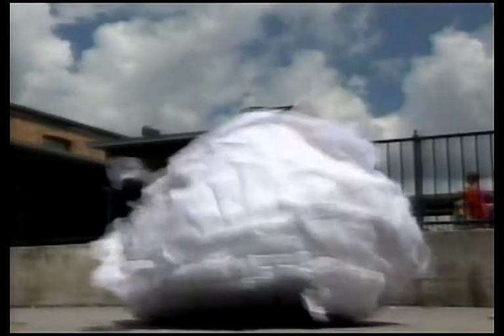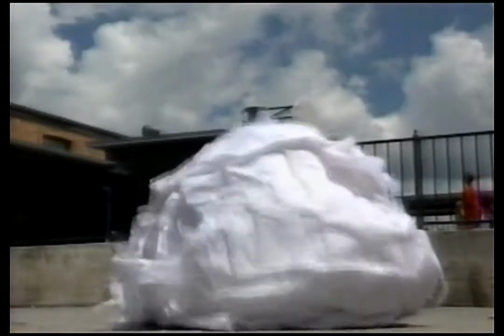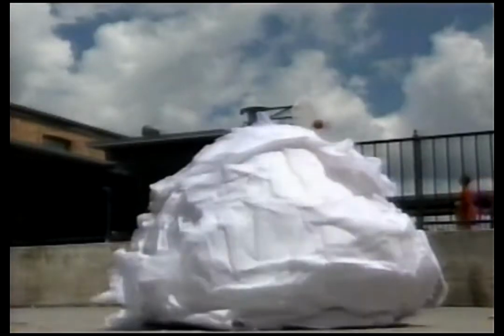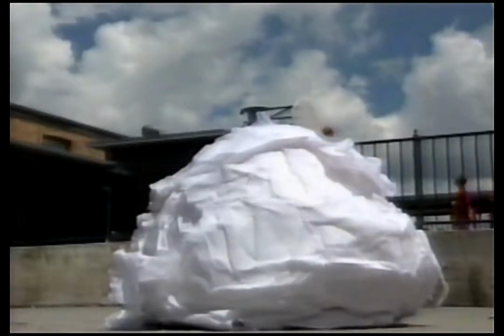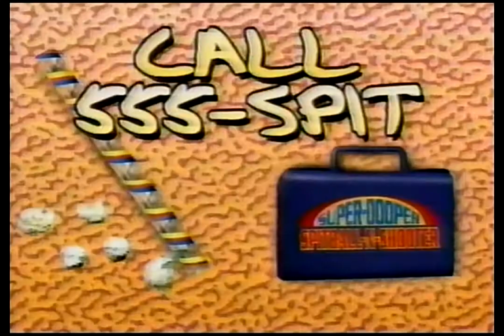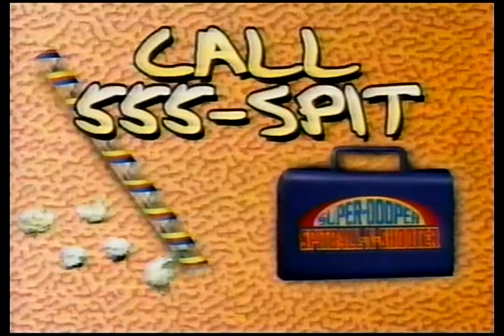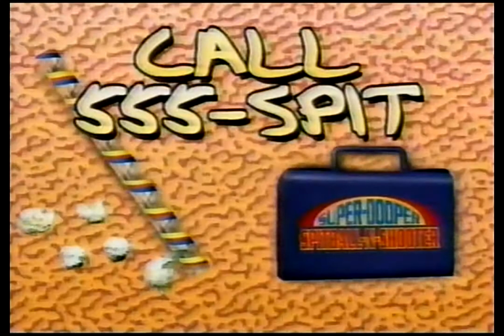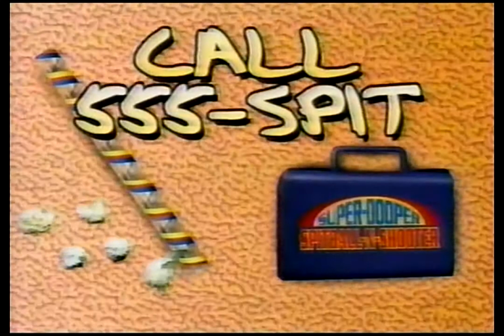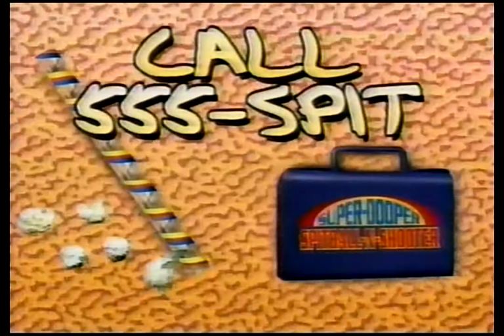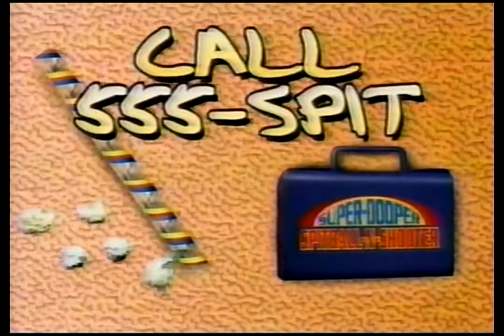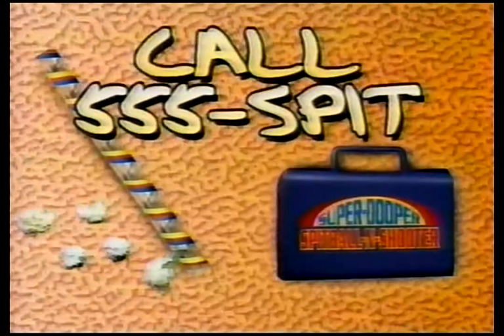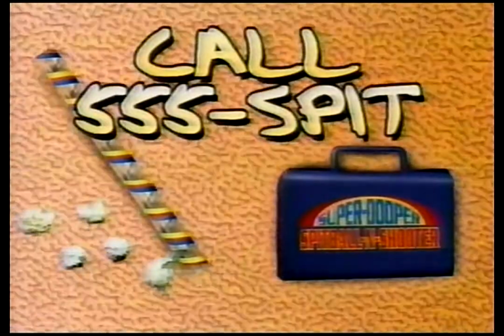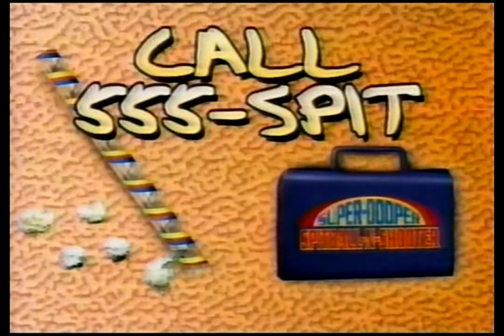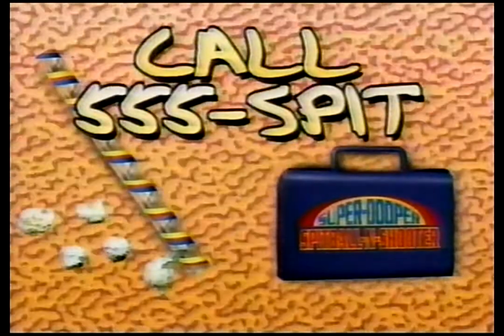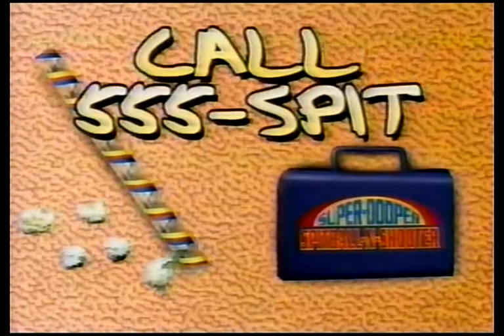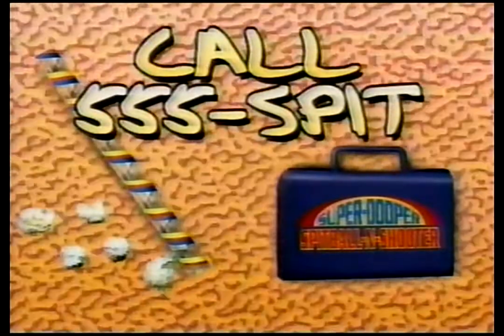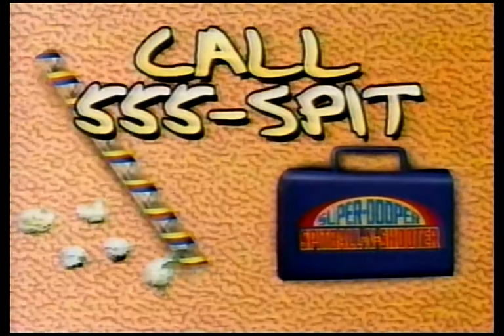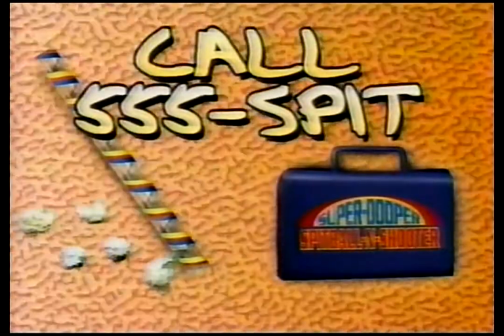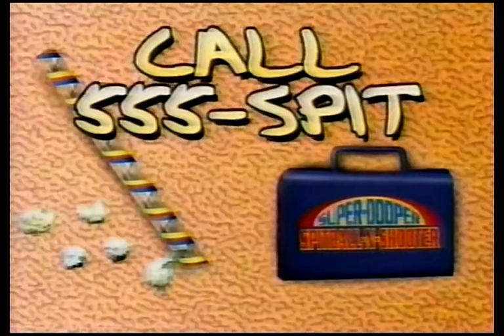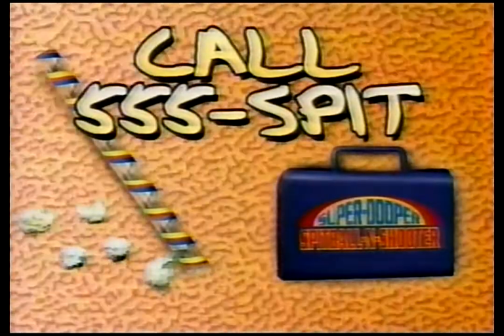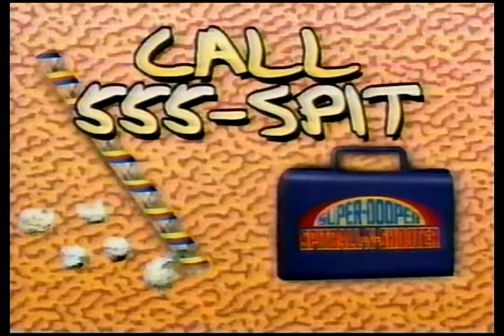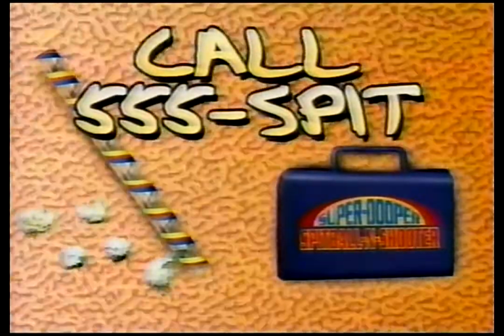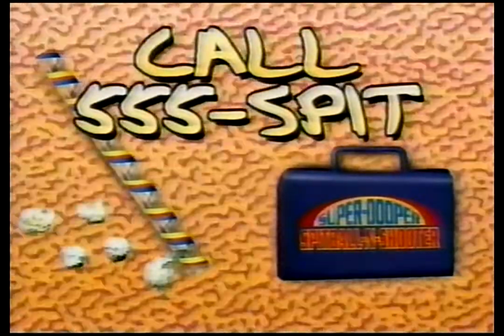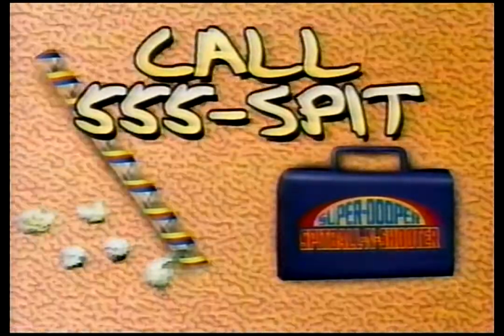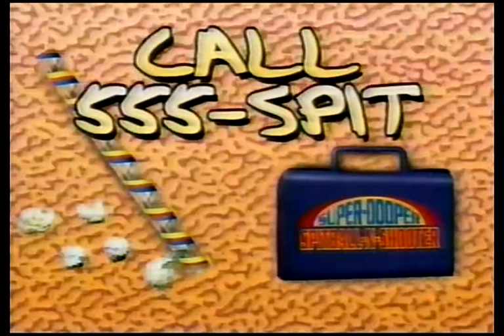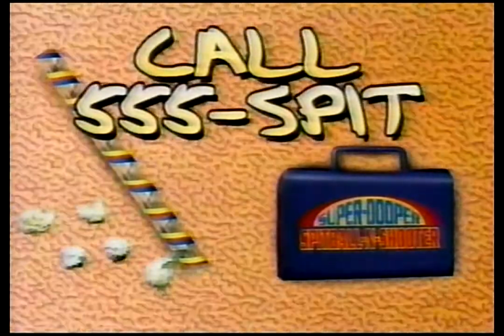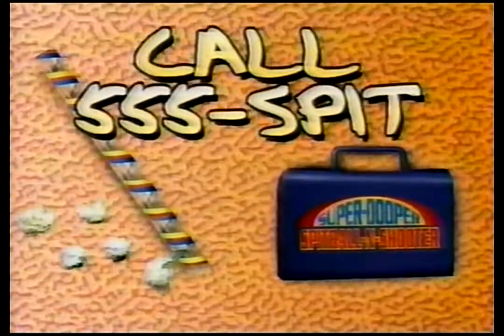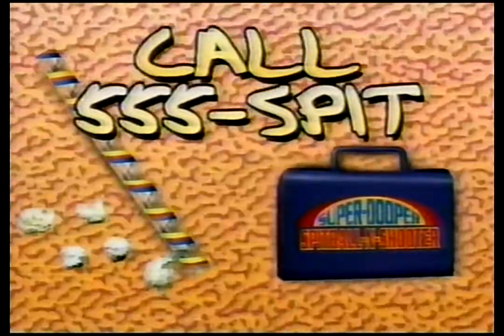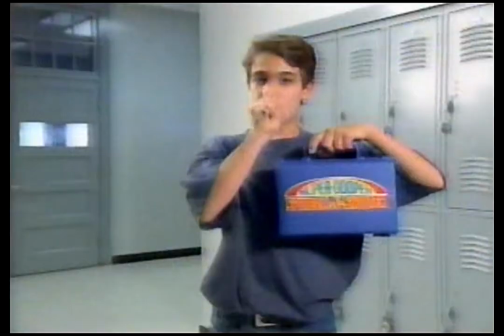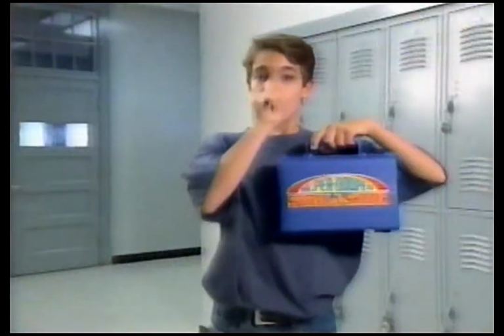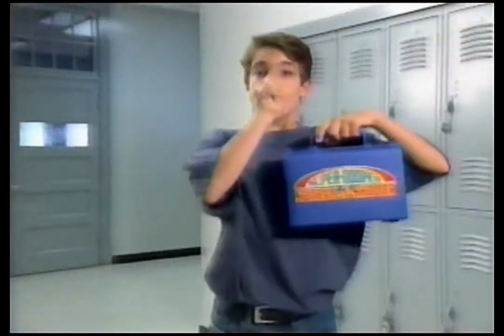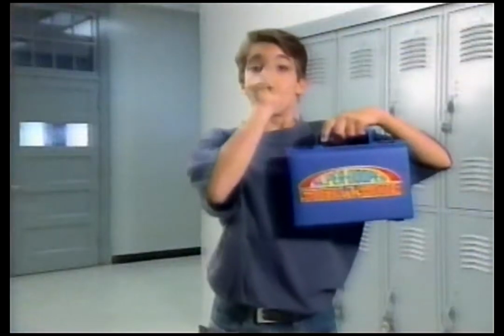To order Droolco's Super Duper Spitball and Shooter Set, call 555-SPIT! Operators are standing by!